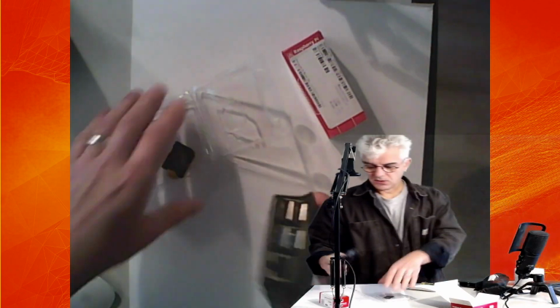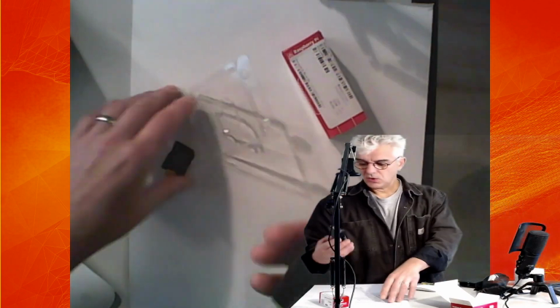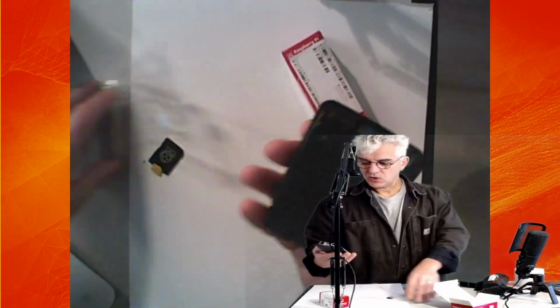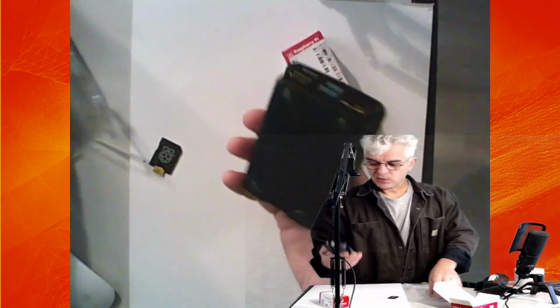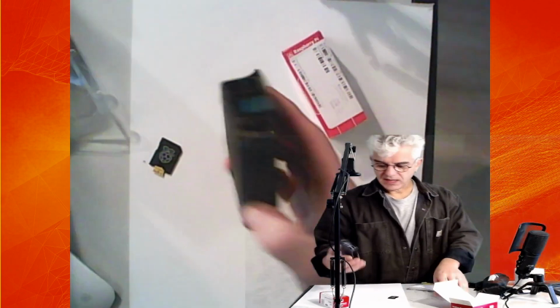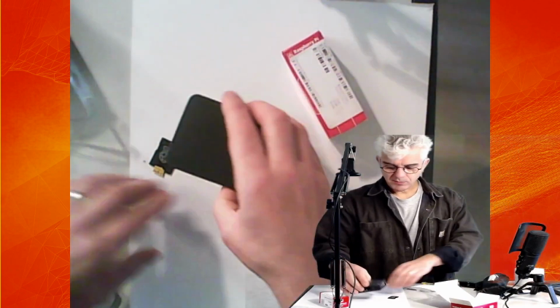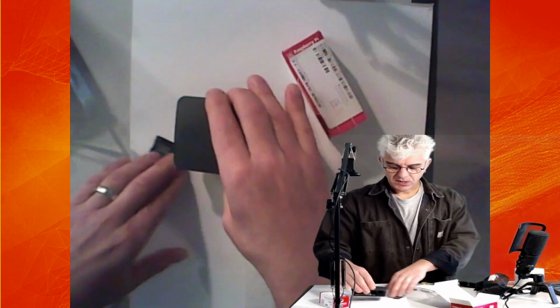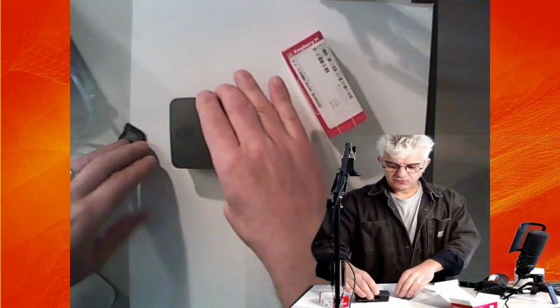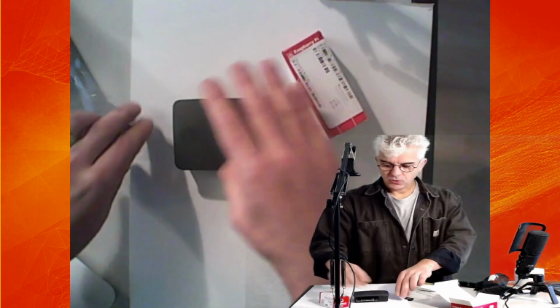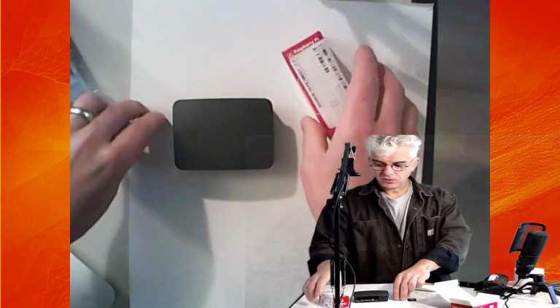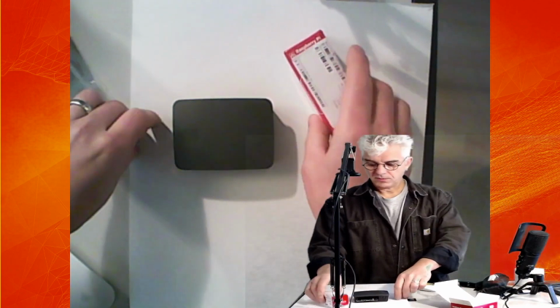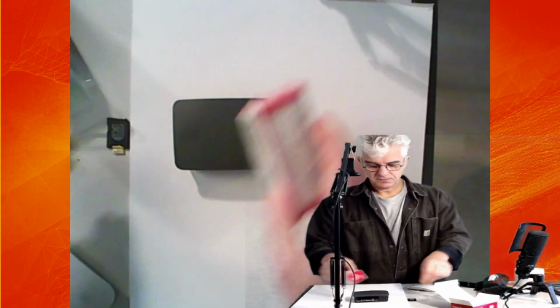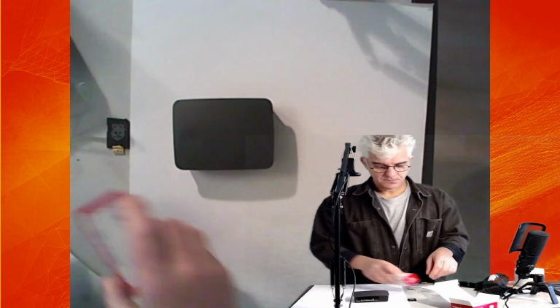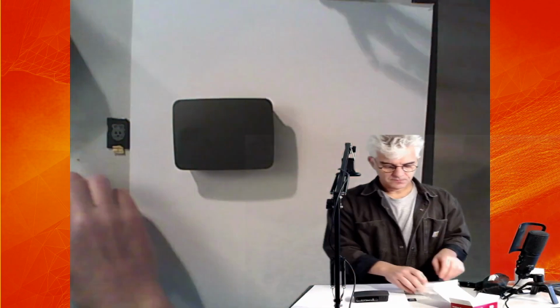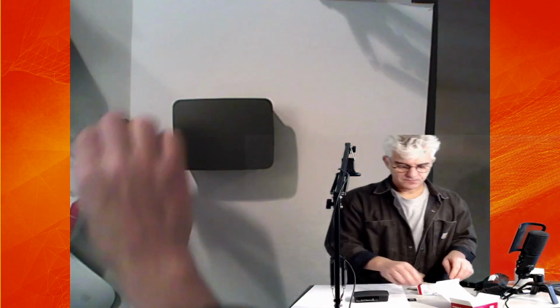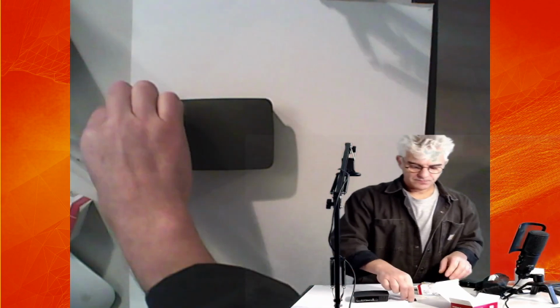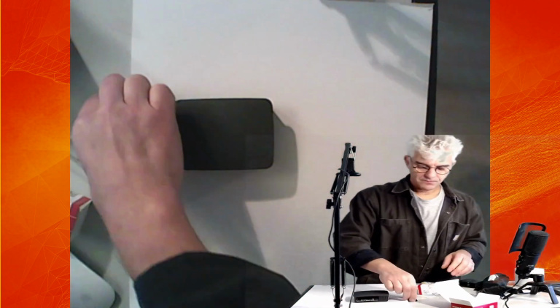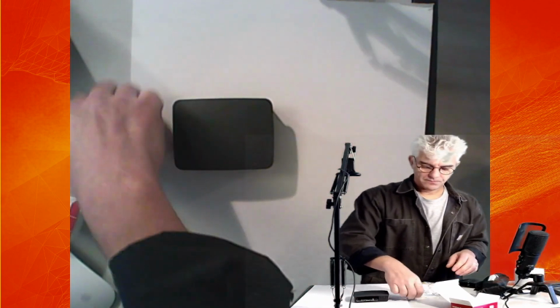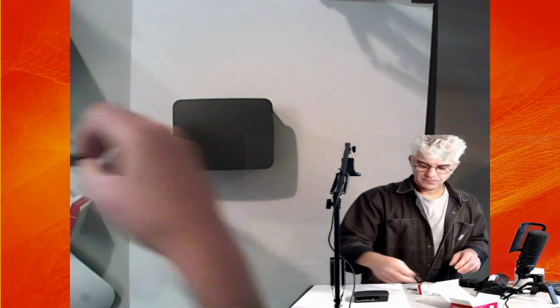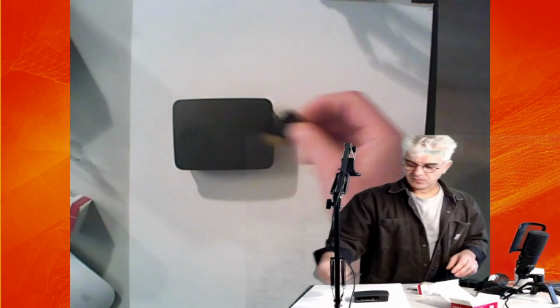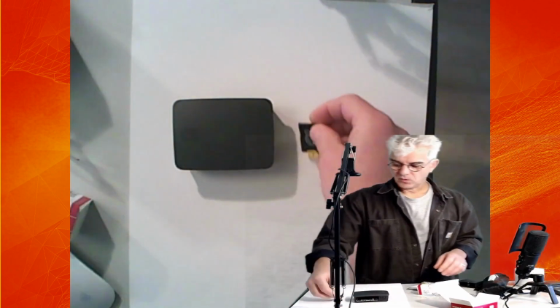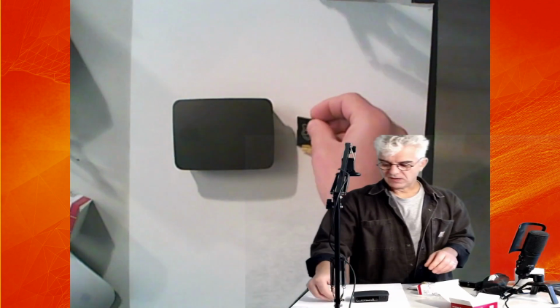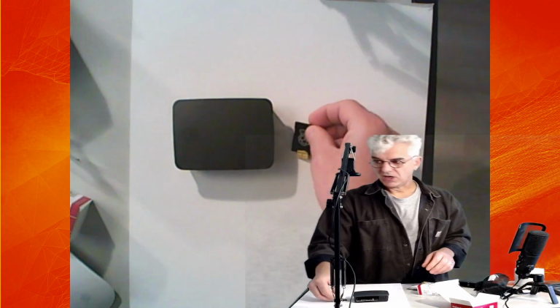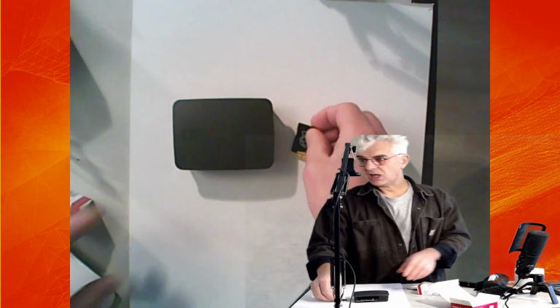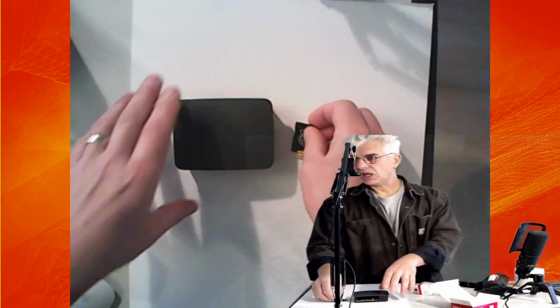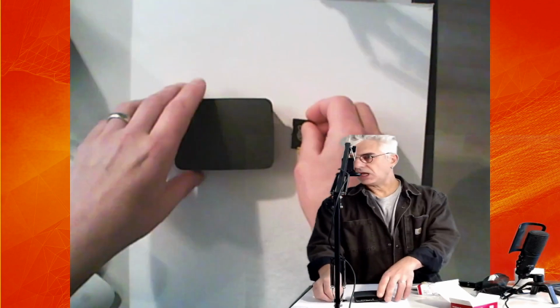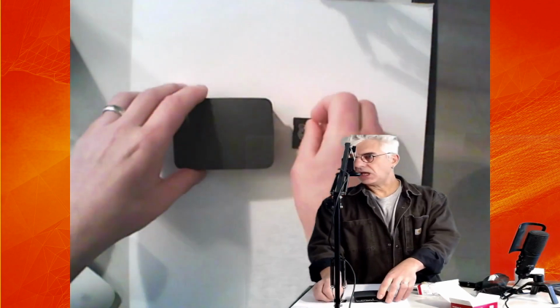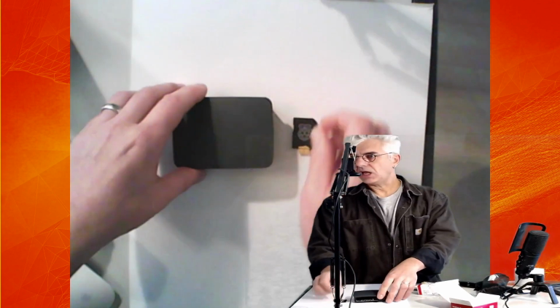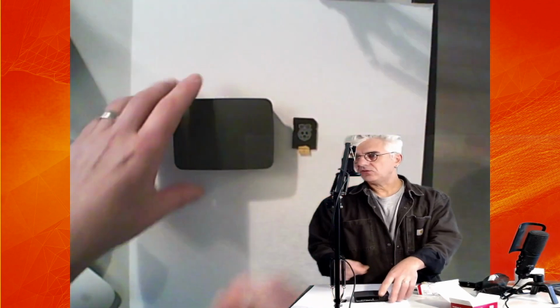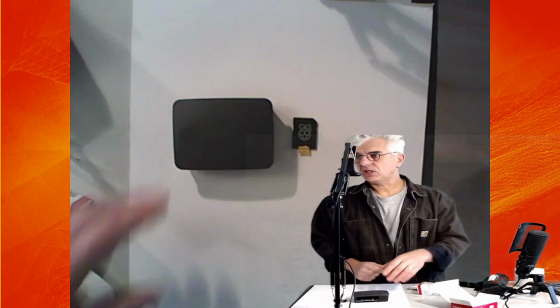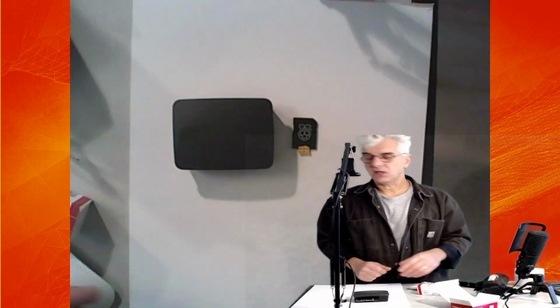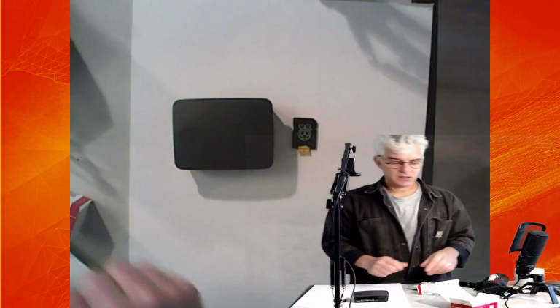So we have our Pi 4 and we have an SD card.